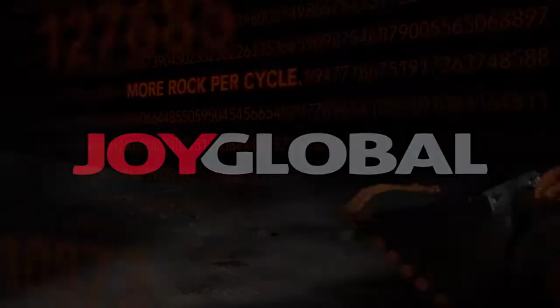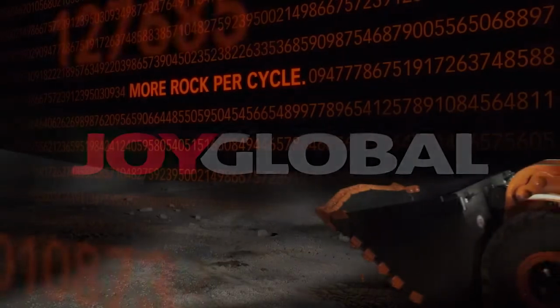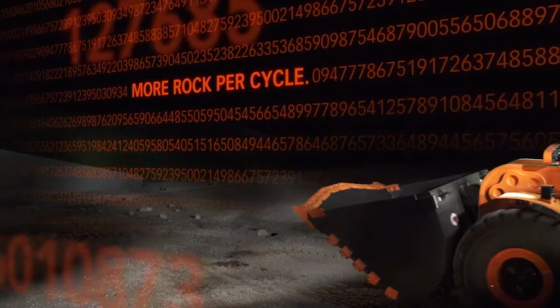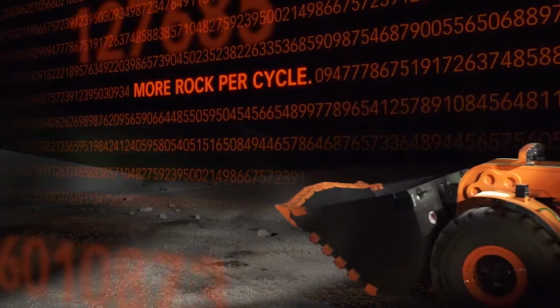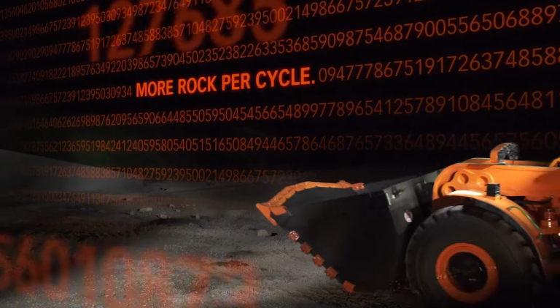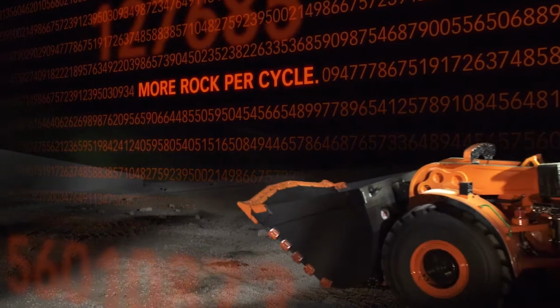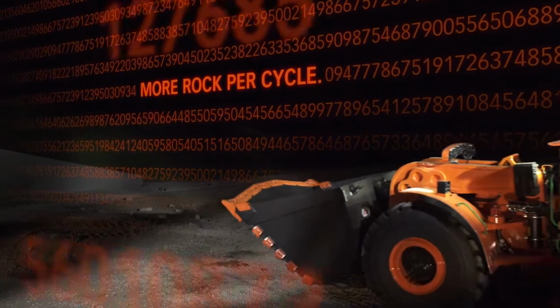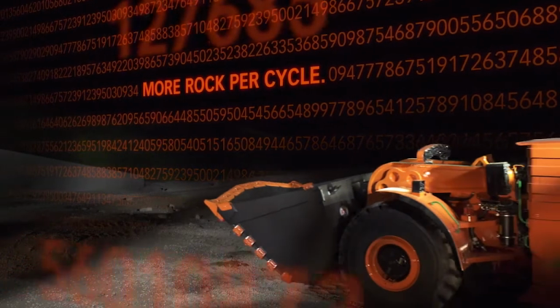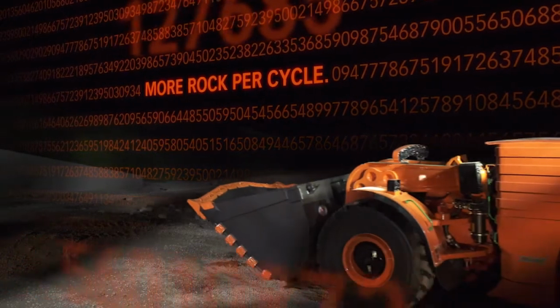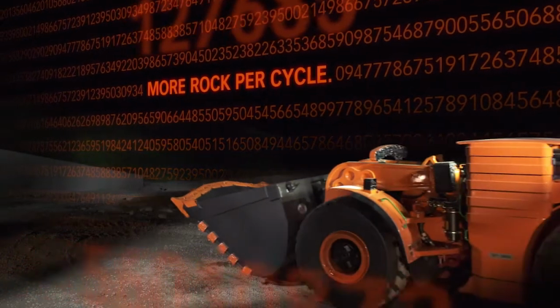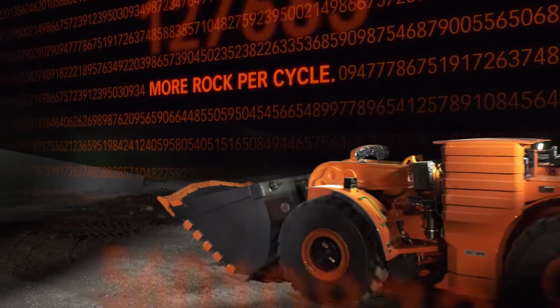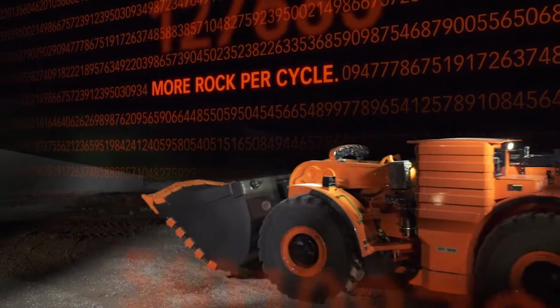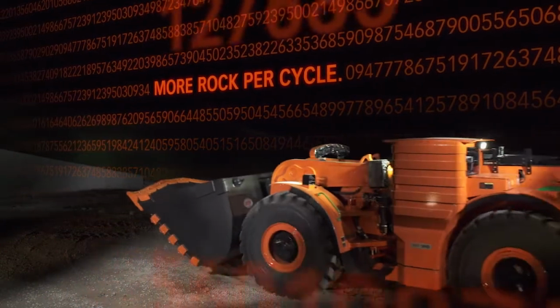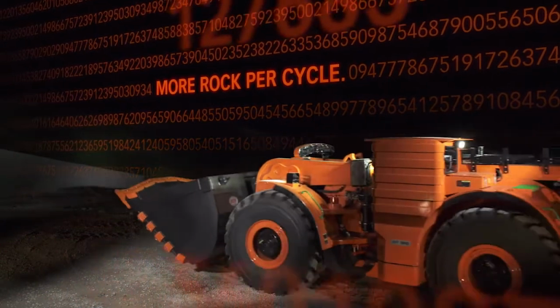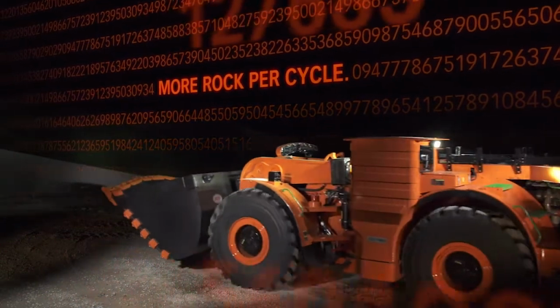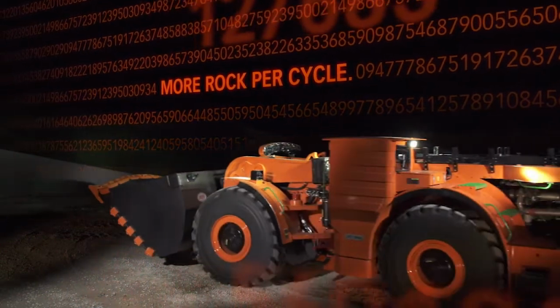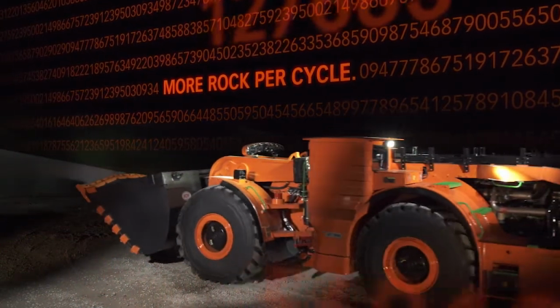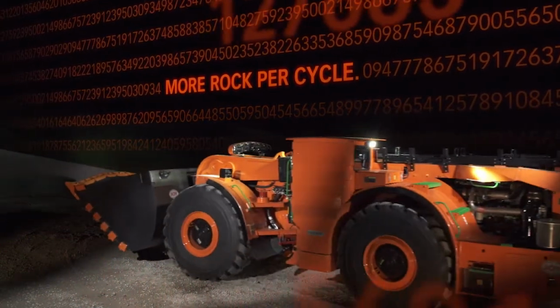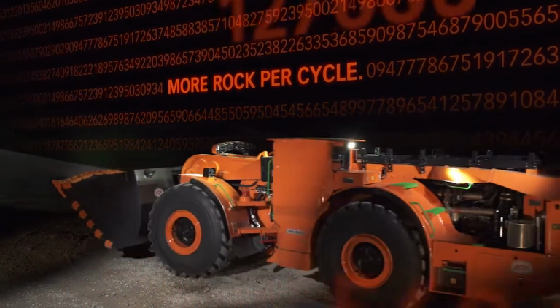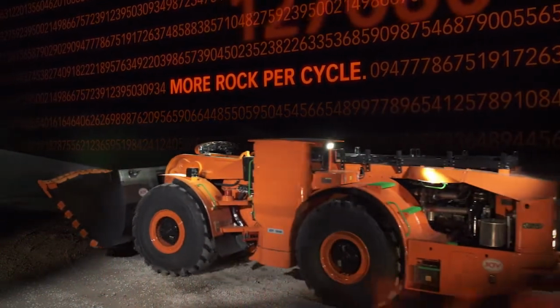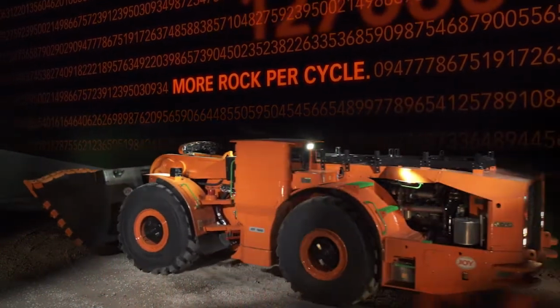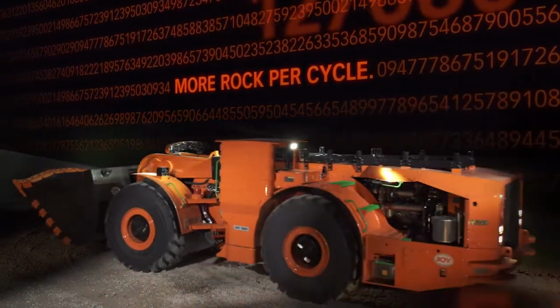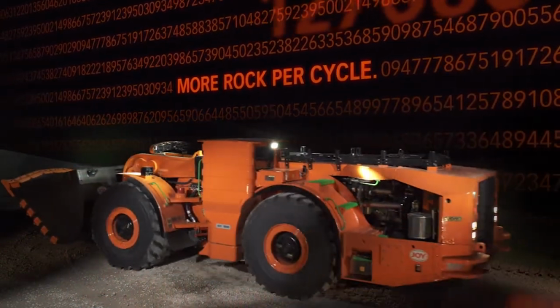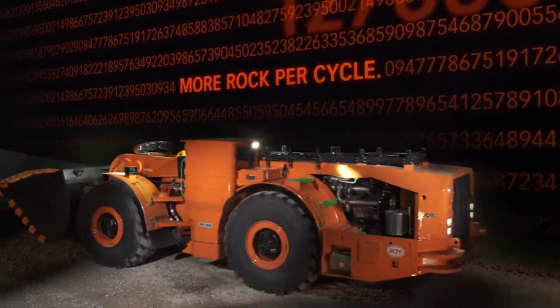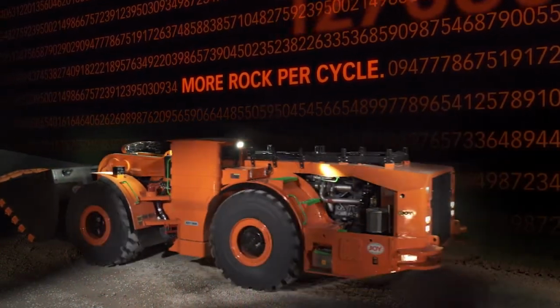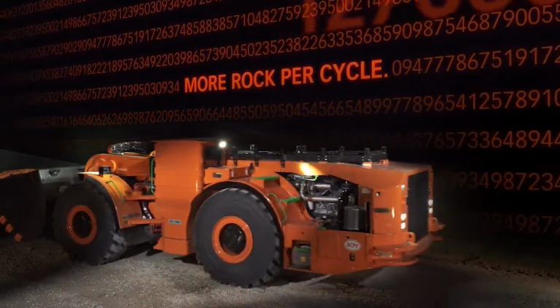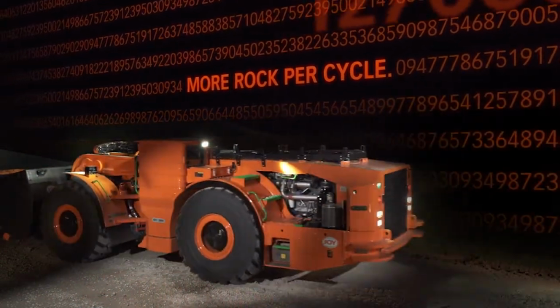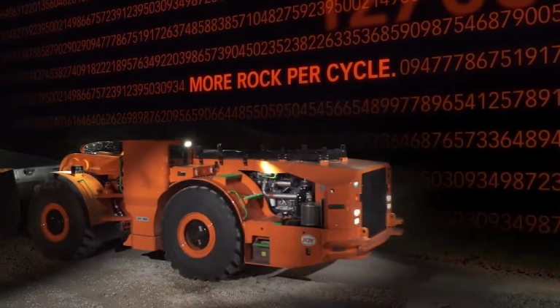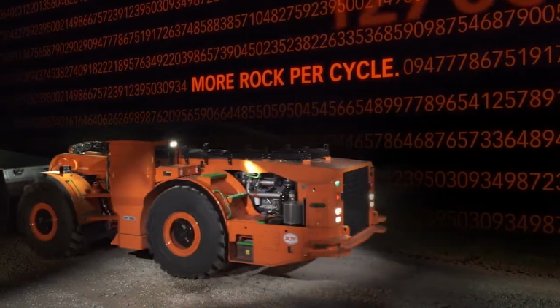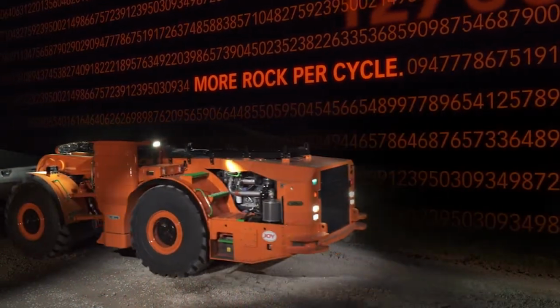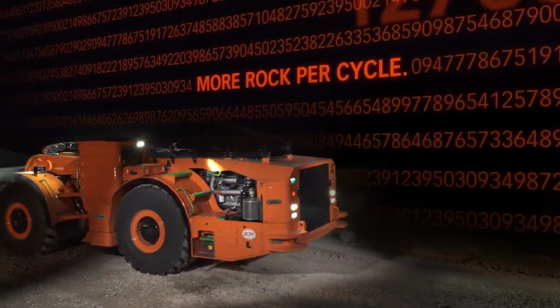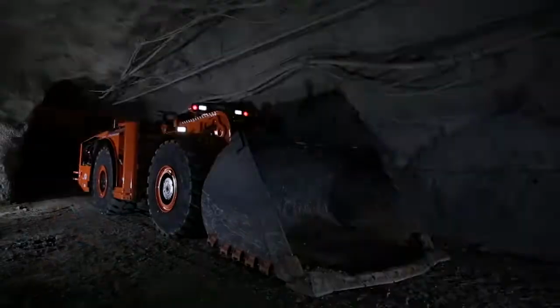Underground hard rock mining is a numbers game. The tonnage moved per hour, shift, or day can make or break an operation.